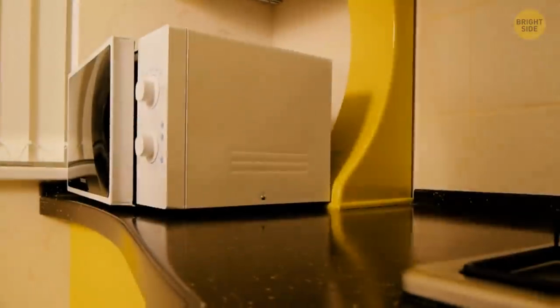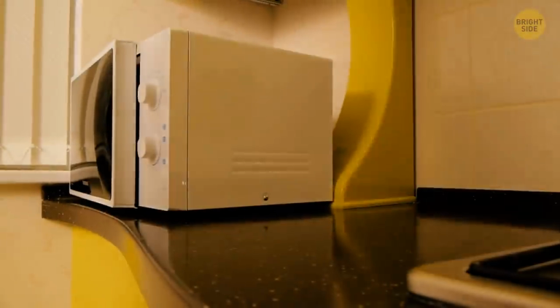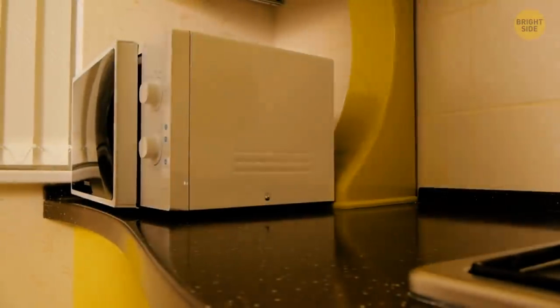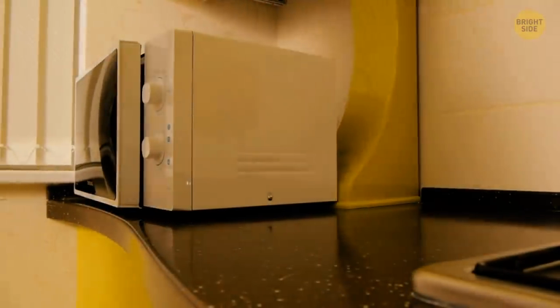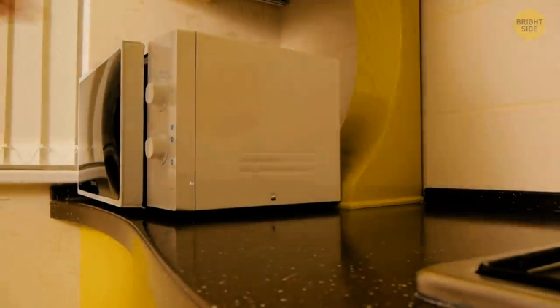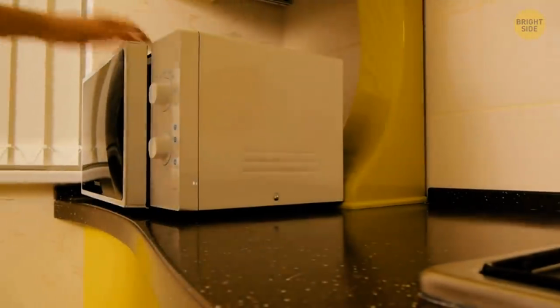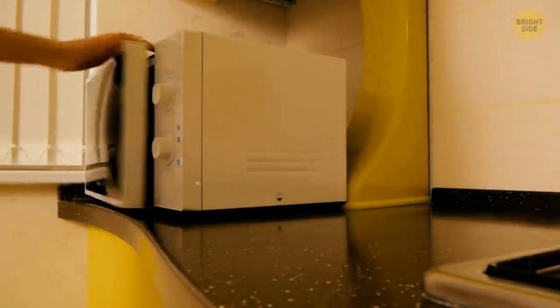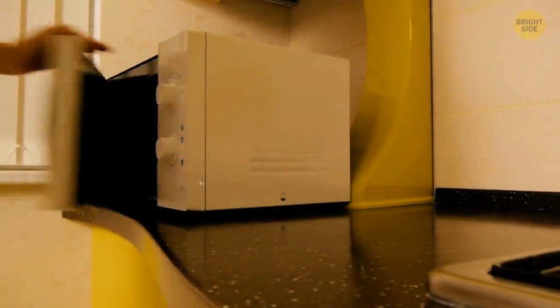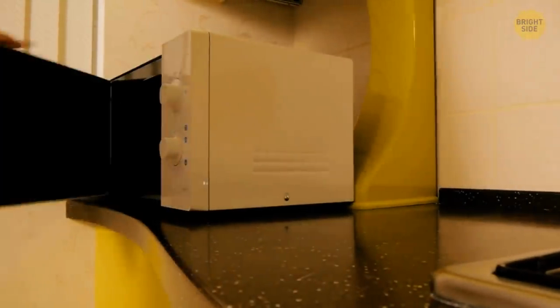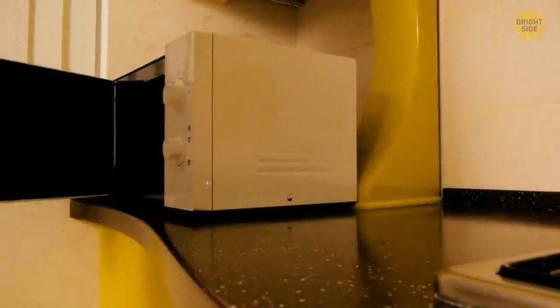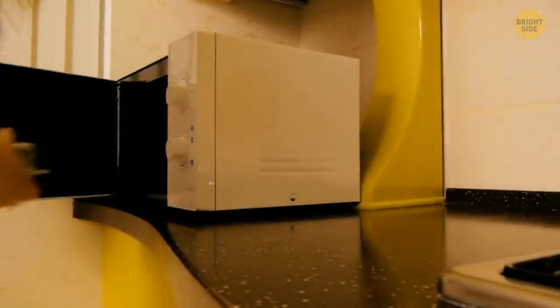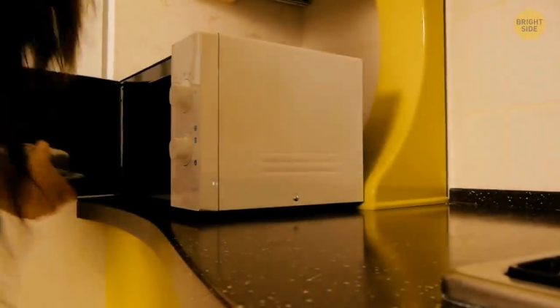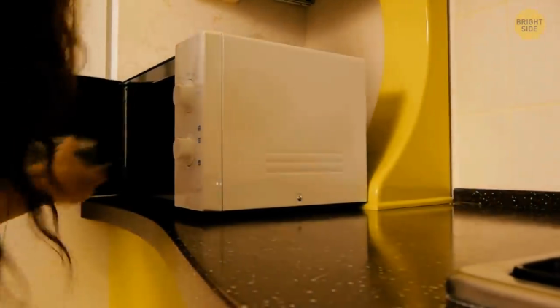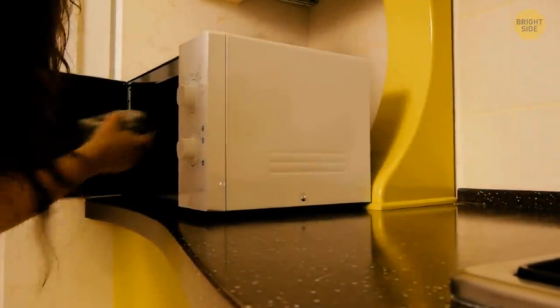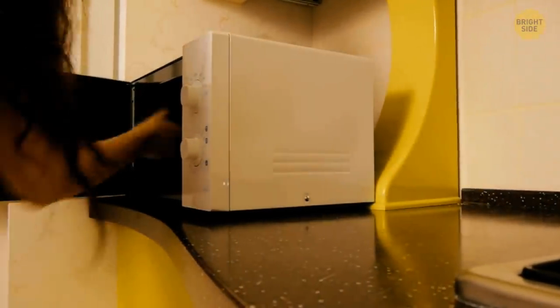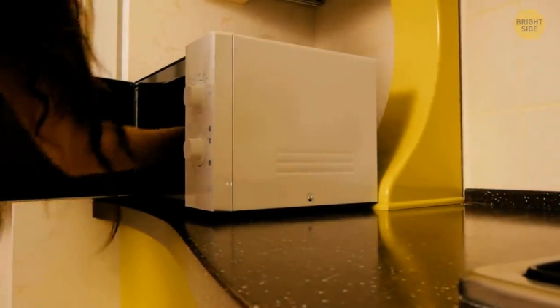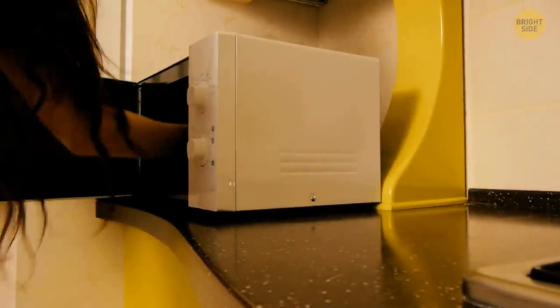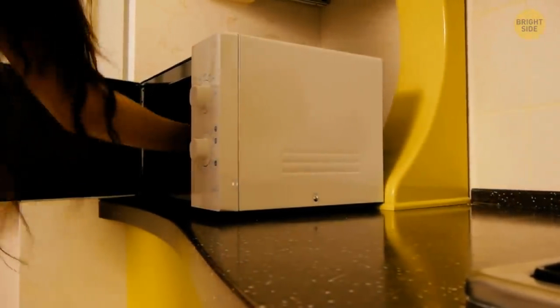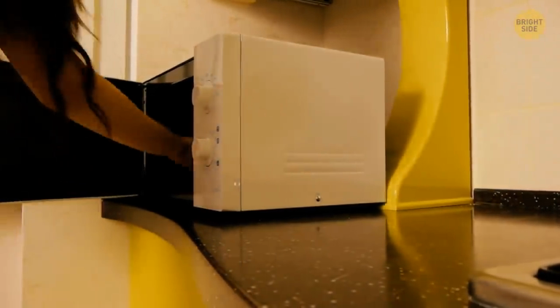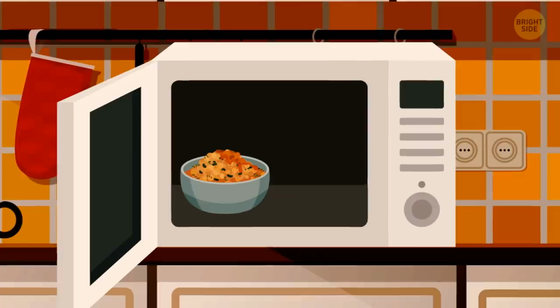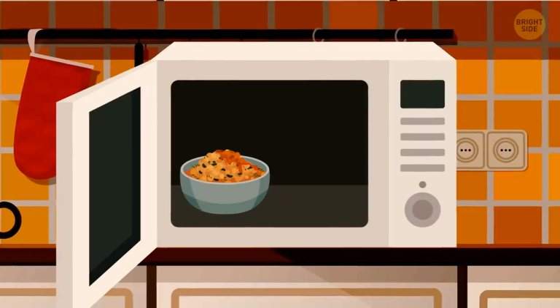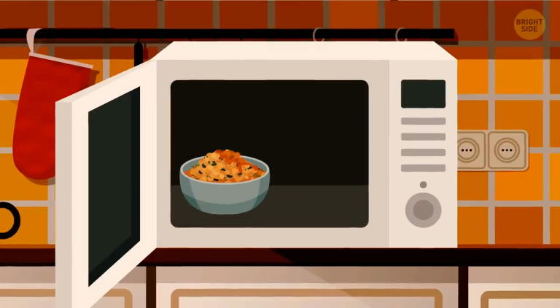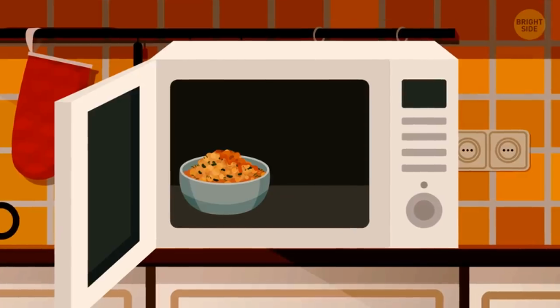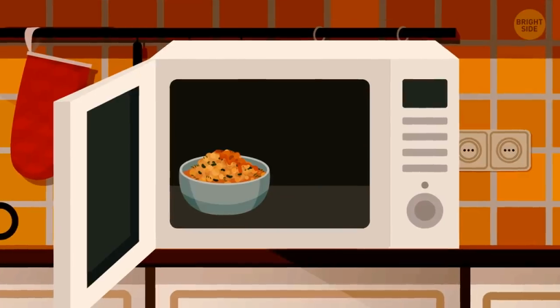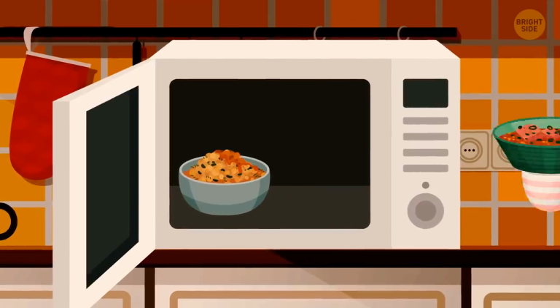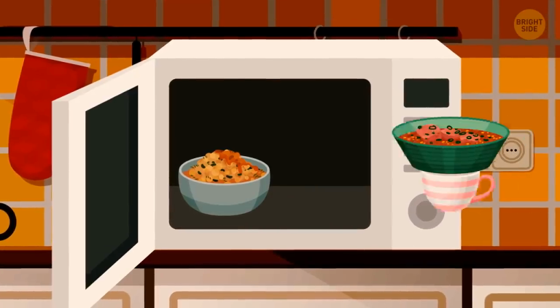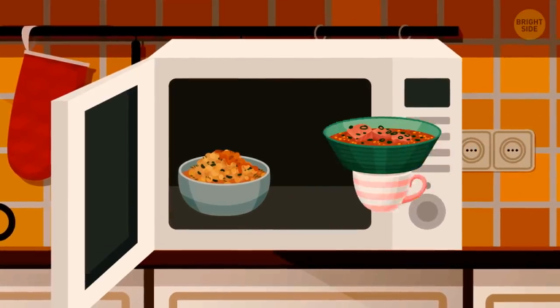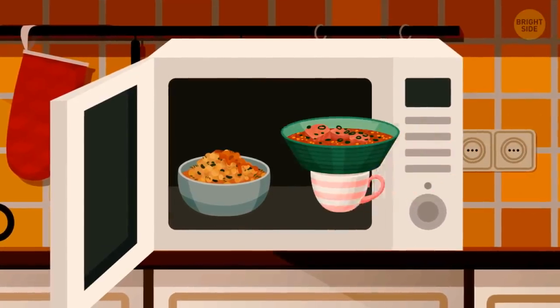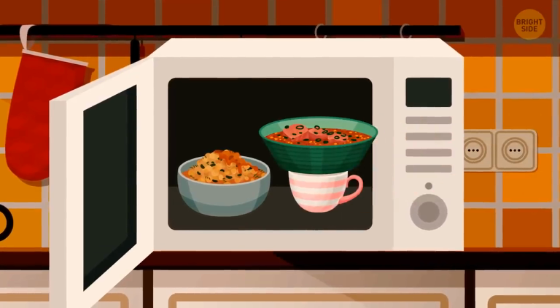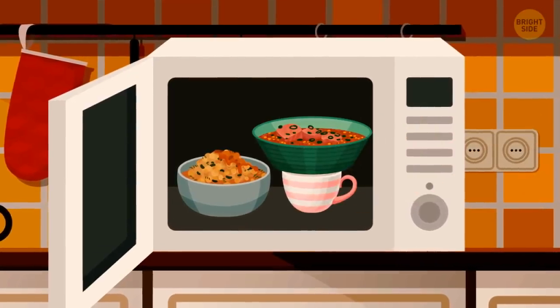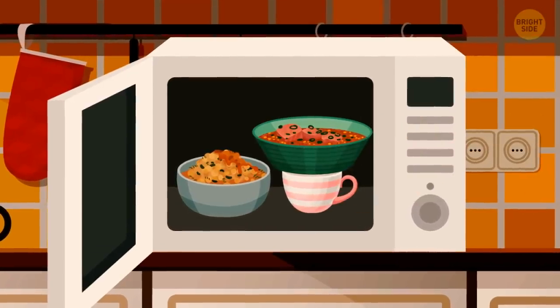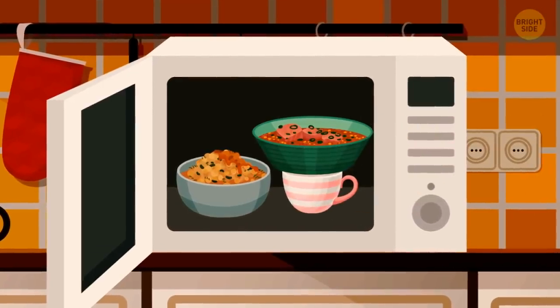If you need to microwave two bowls at the same time, place one of them on top of a cup.